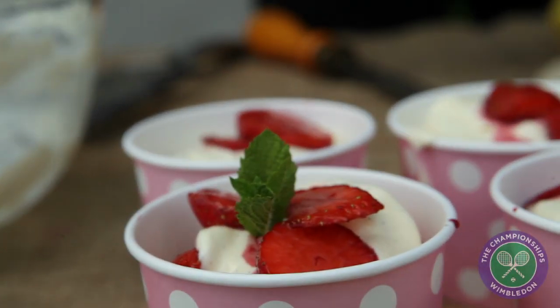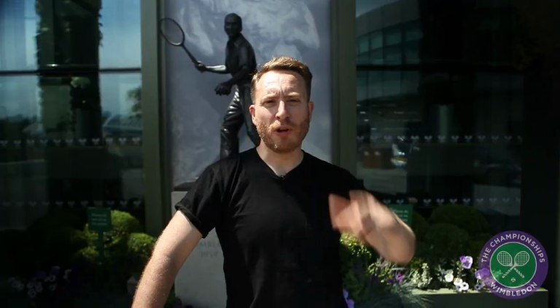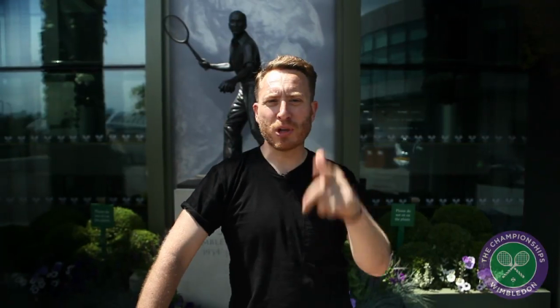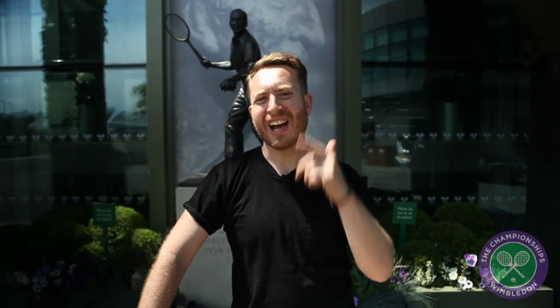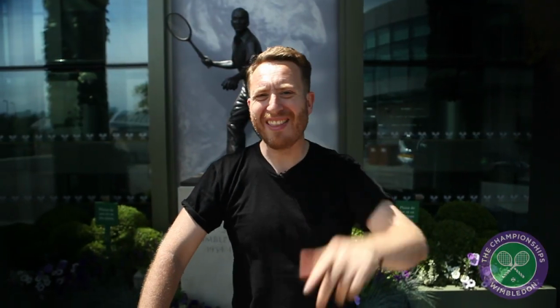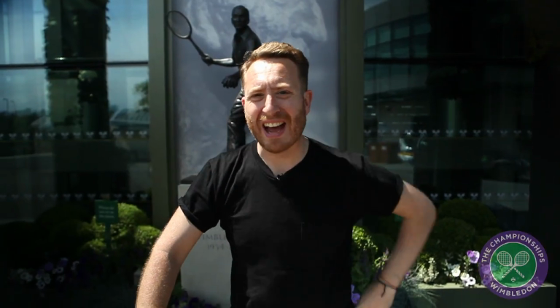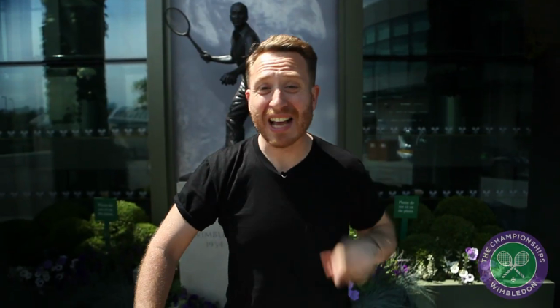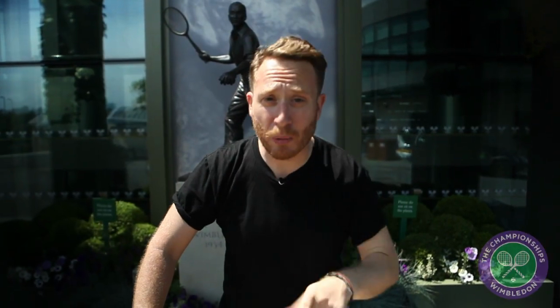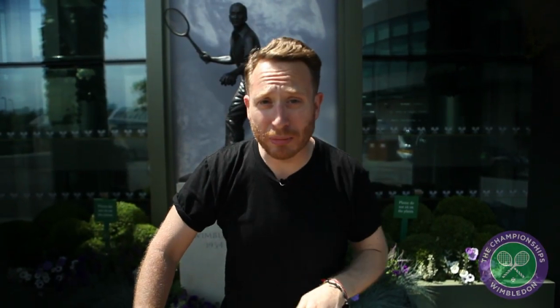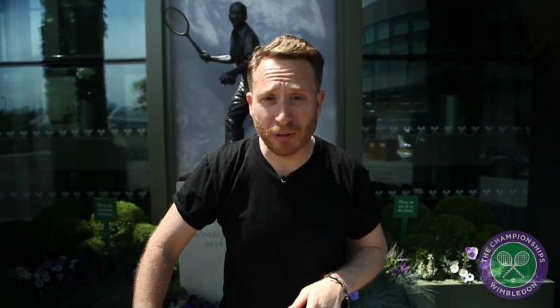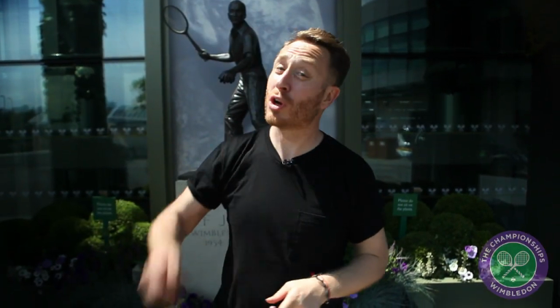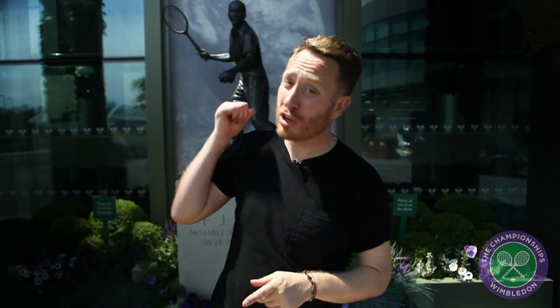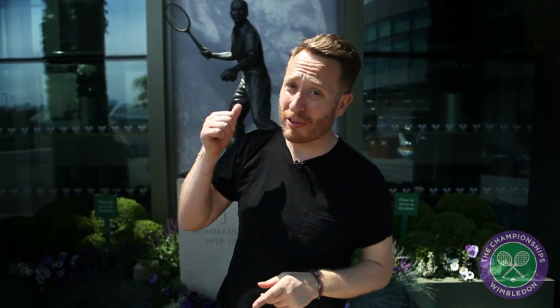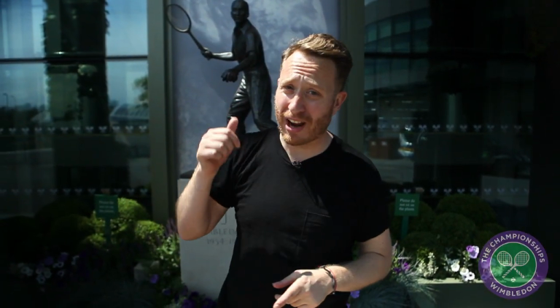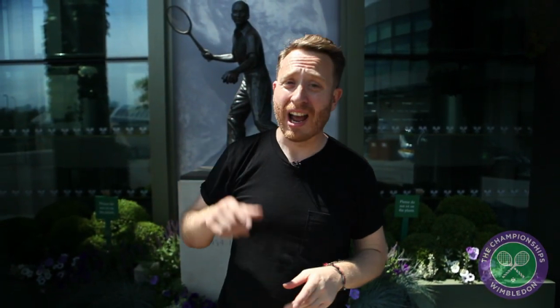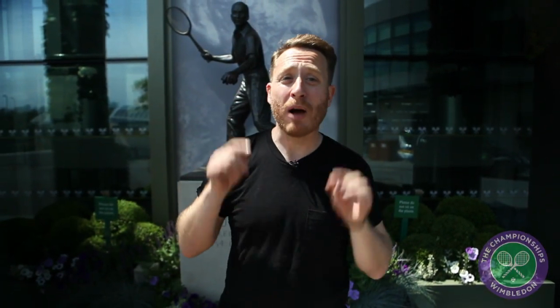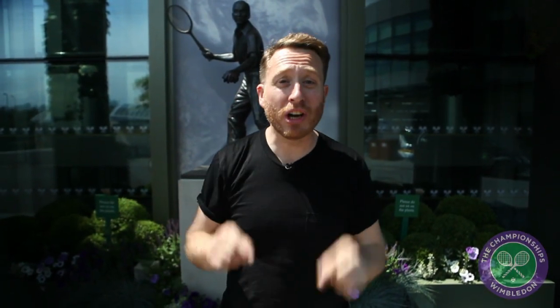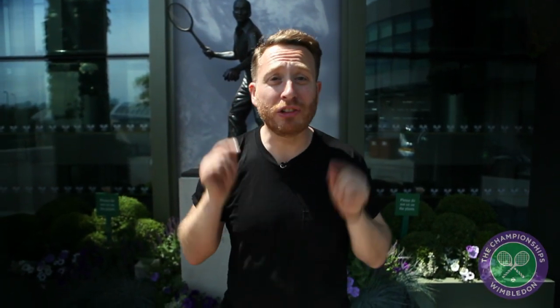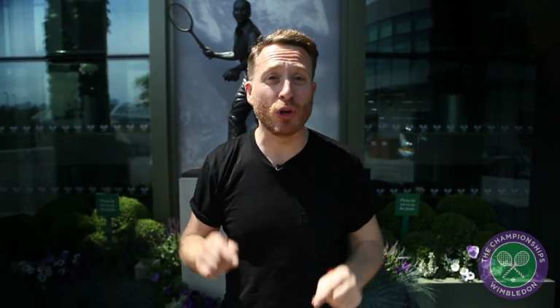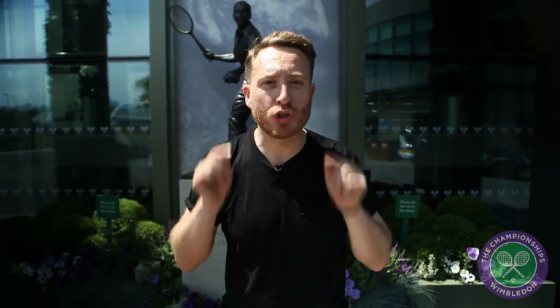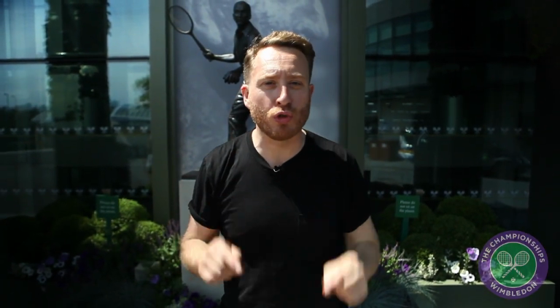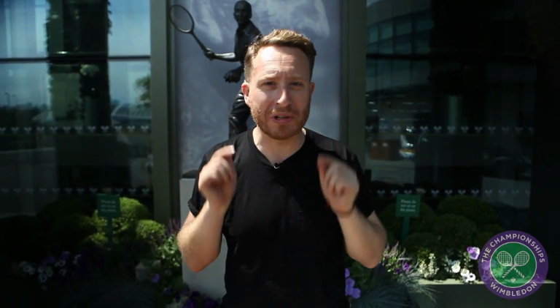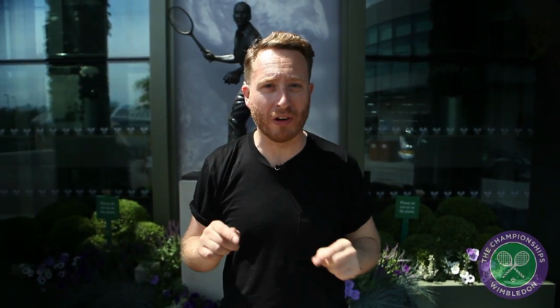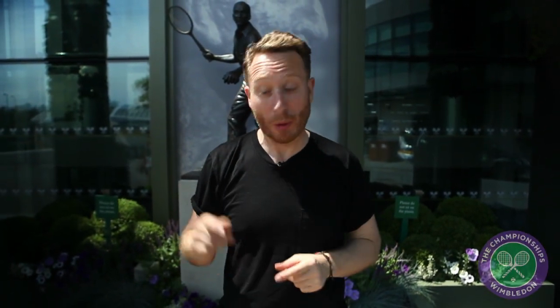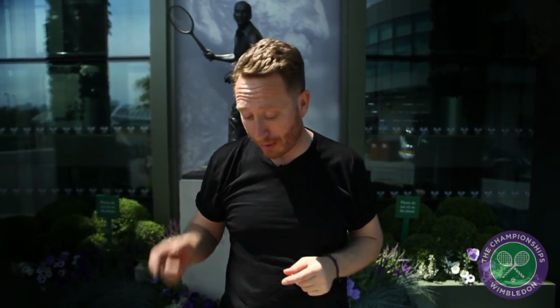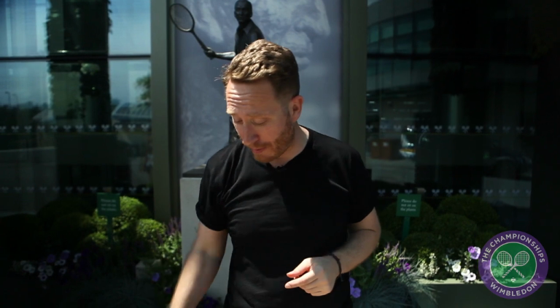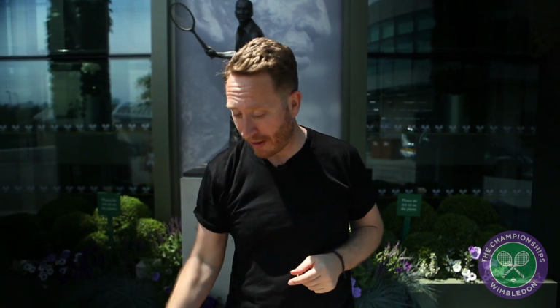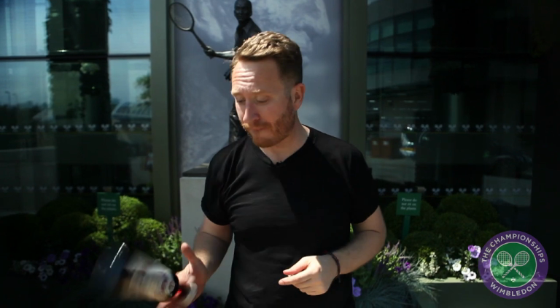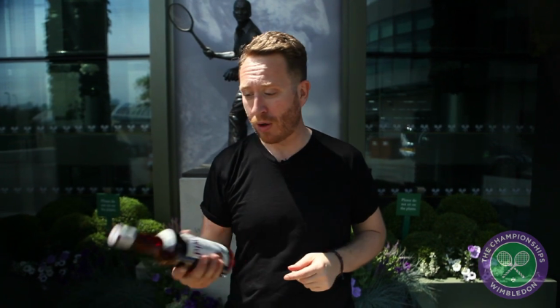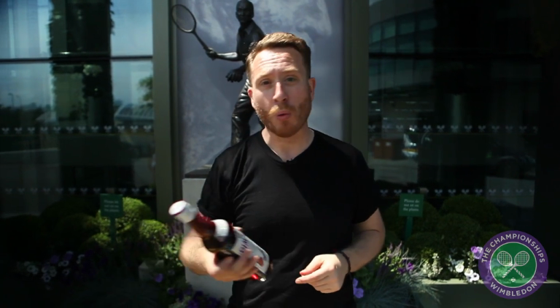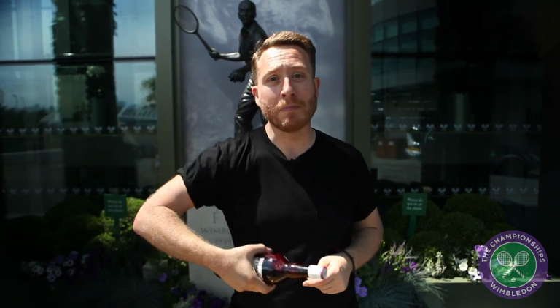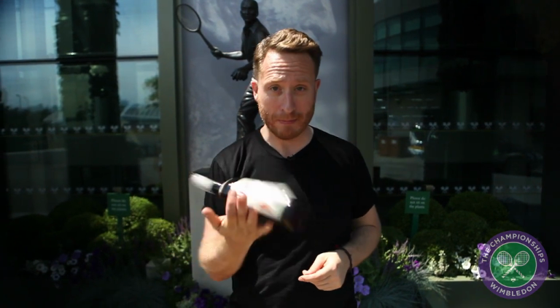Food Busker in the house at Wimbledon. We're cooking with Fred and we're gonna do strawberries and cream, but we're gonna pimp it with some Pimm's.